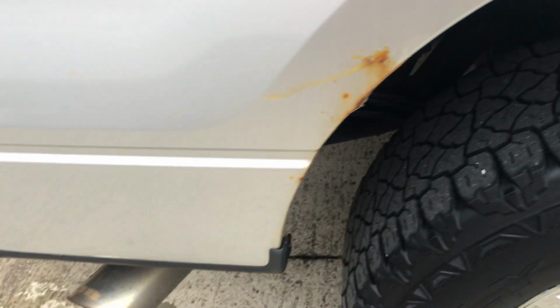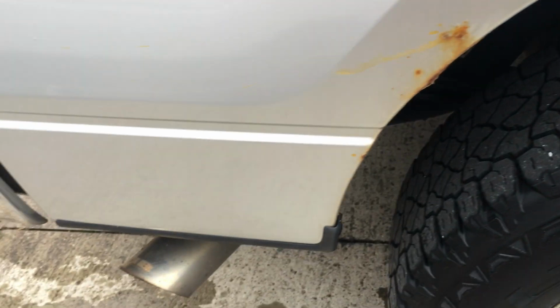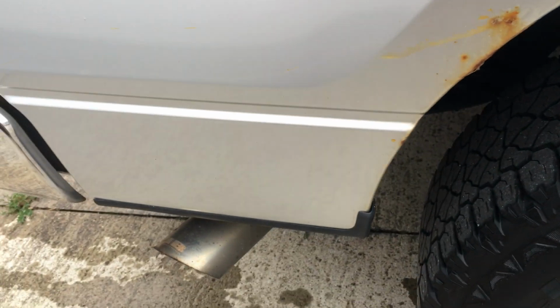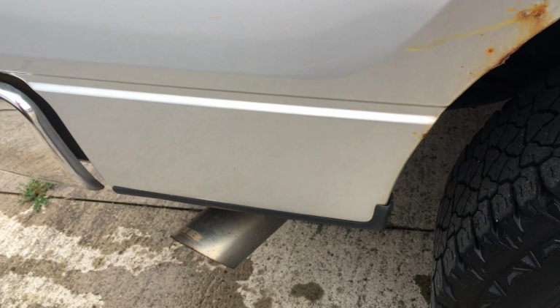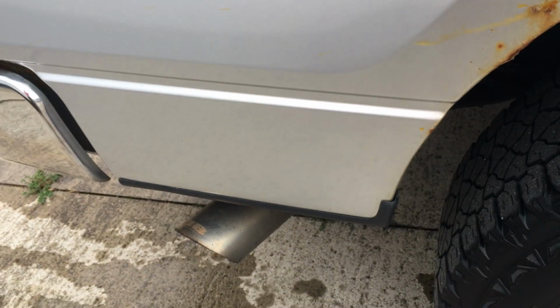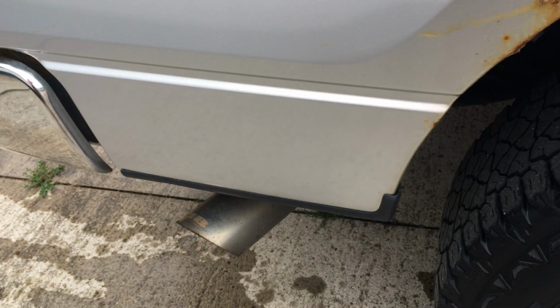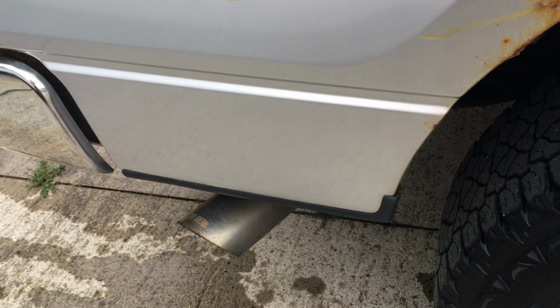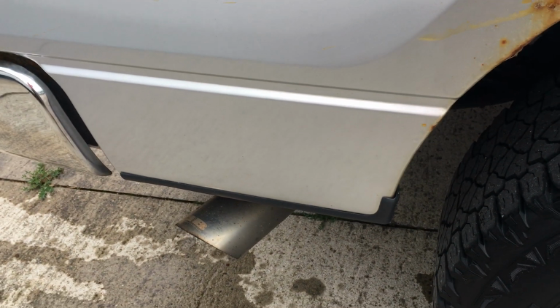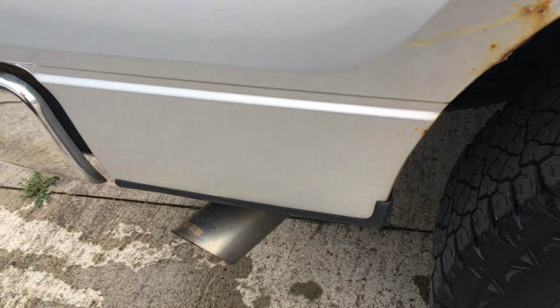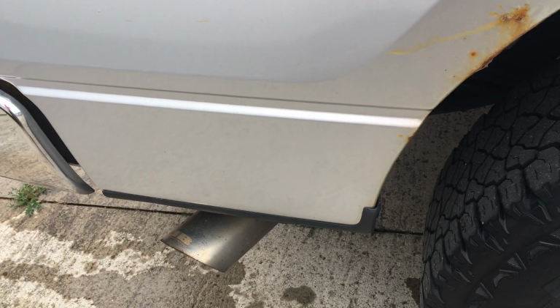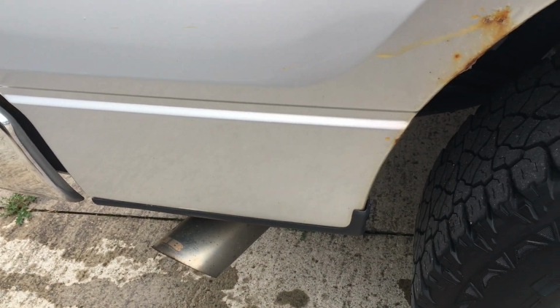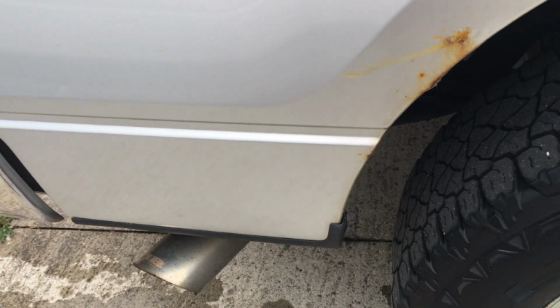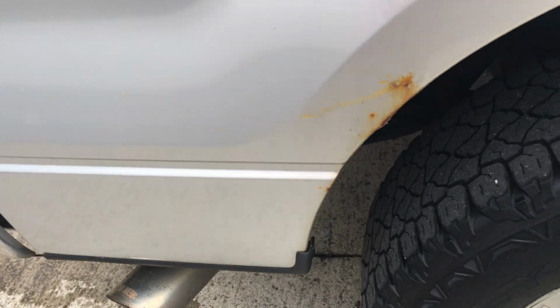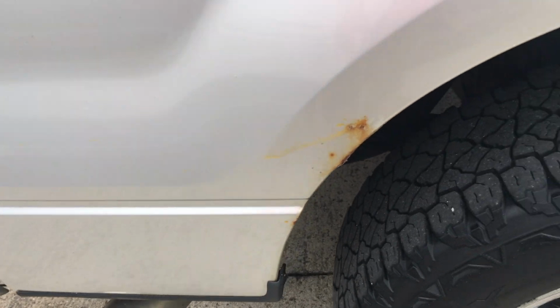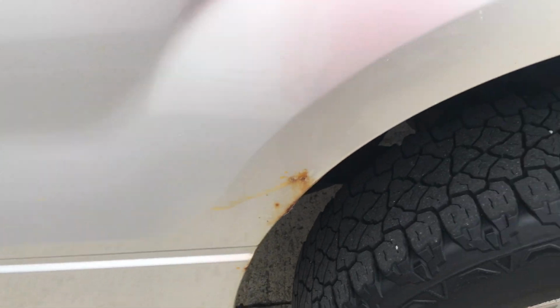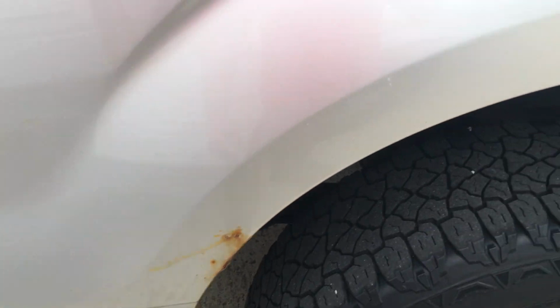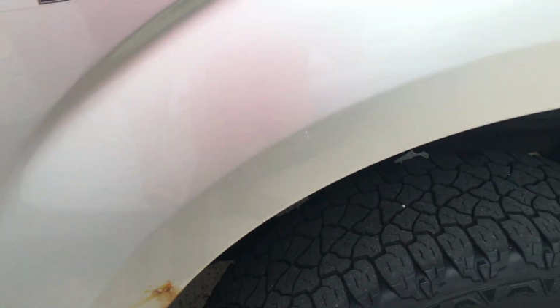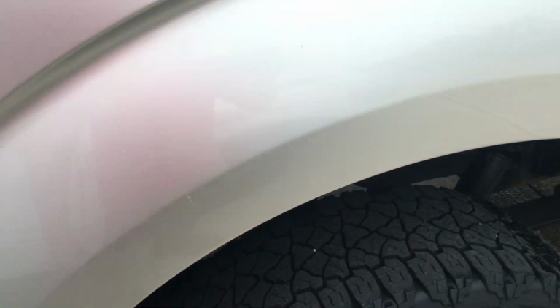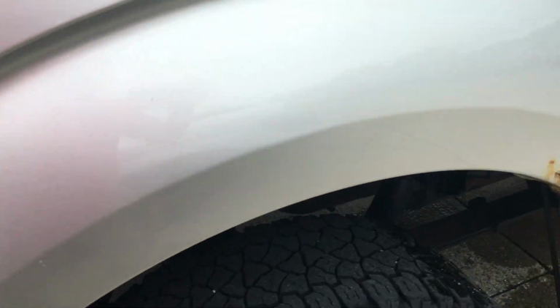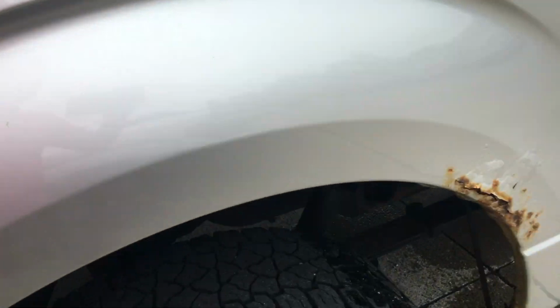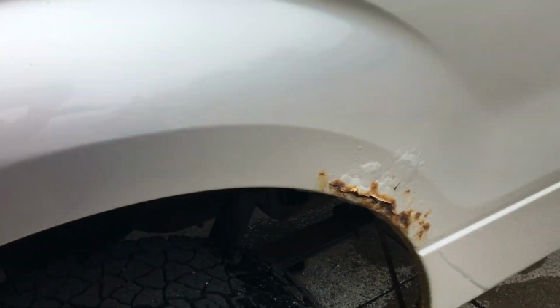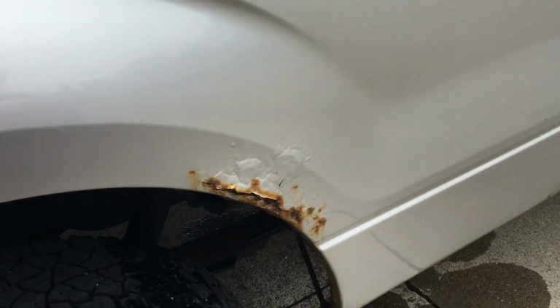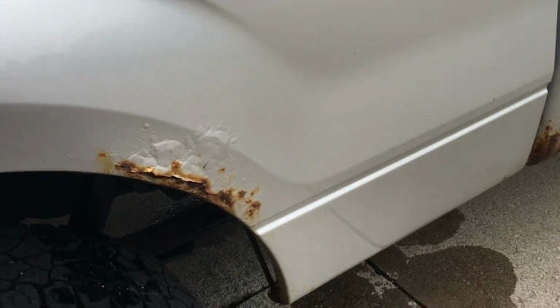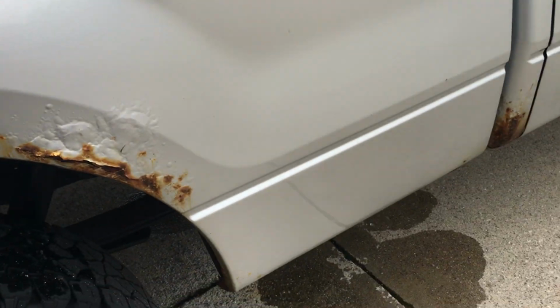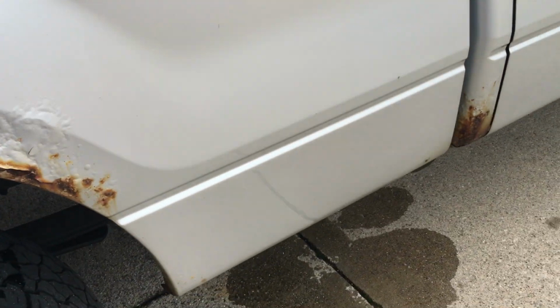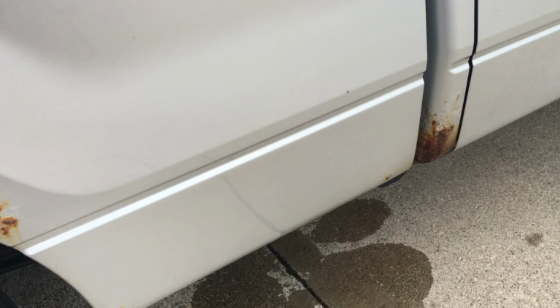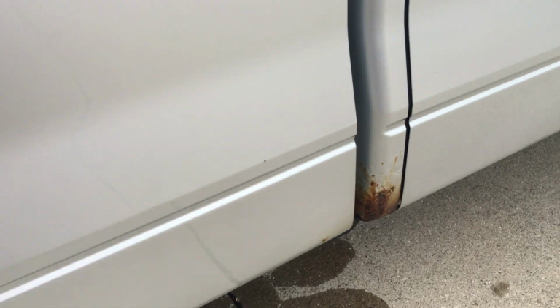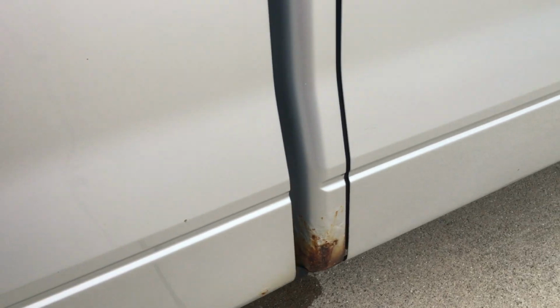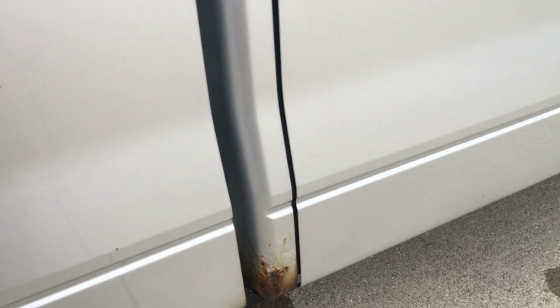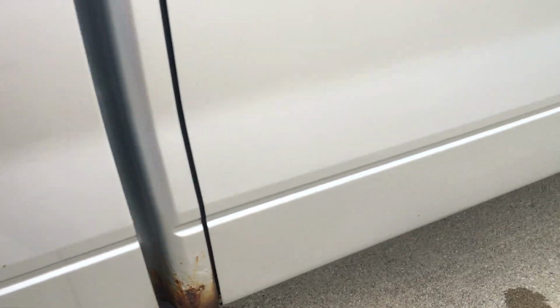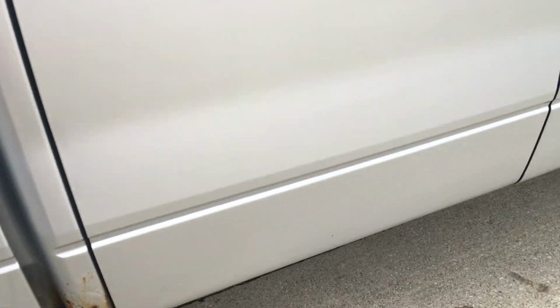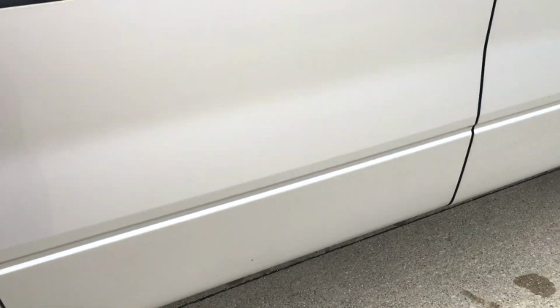Tires look good. Looks like it's got different exhaust on it. And some shots there of the rust.